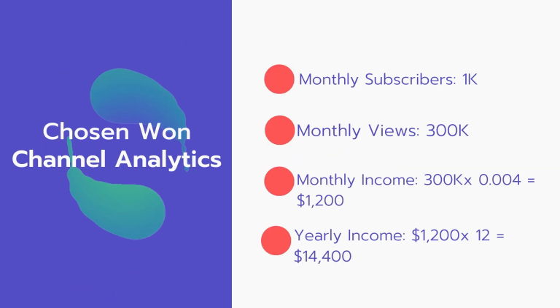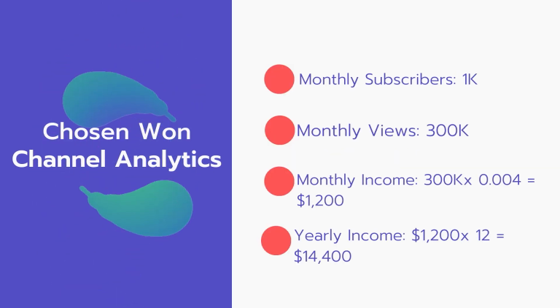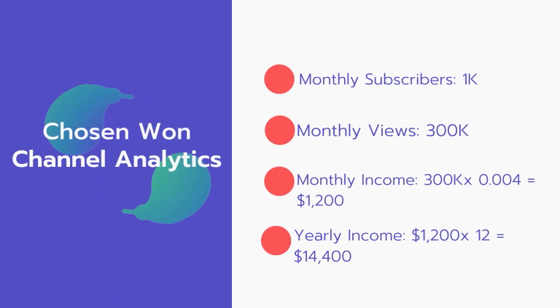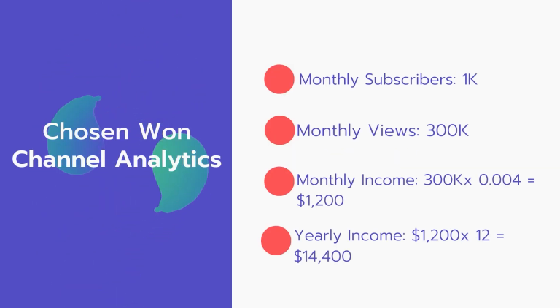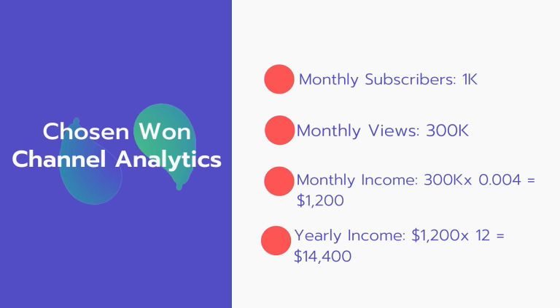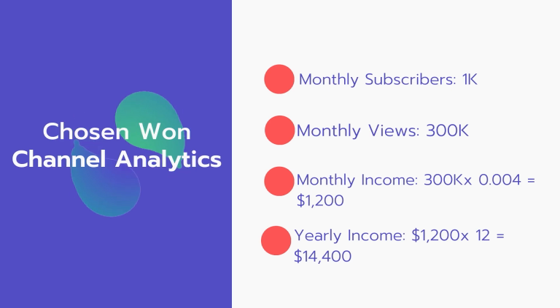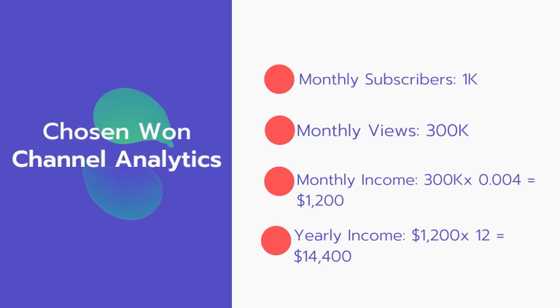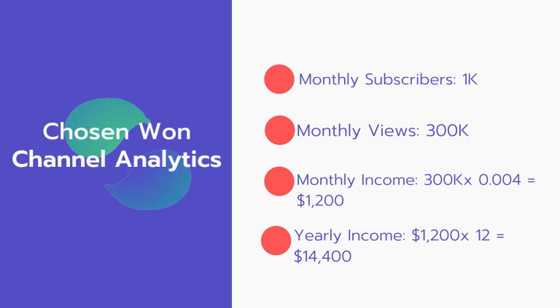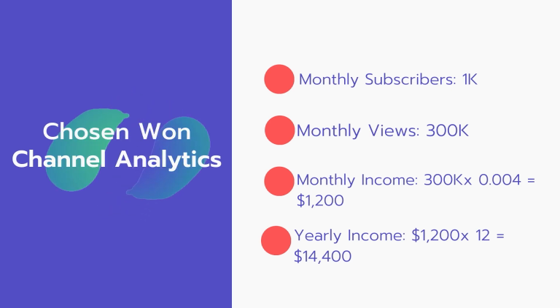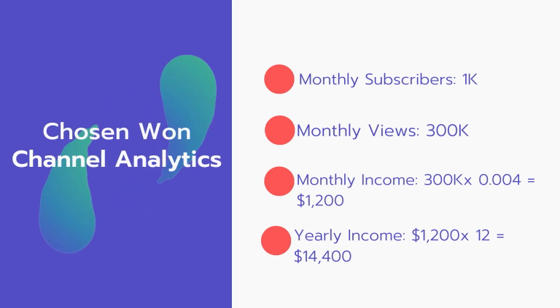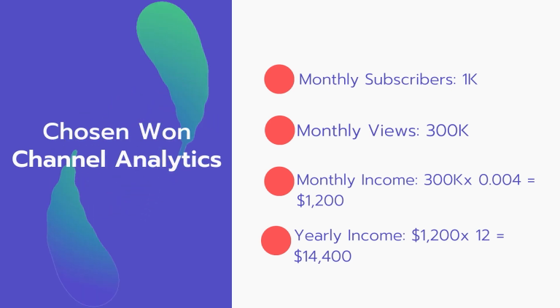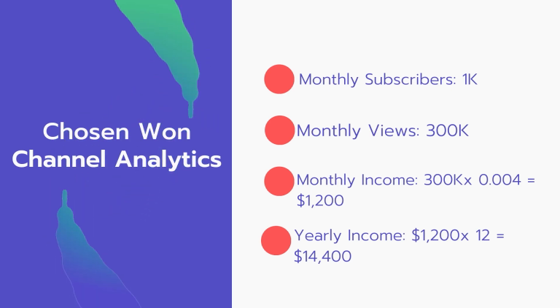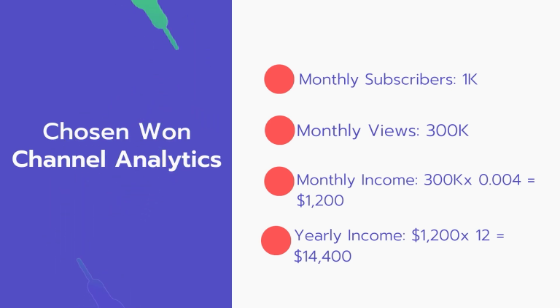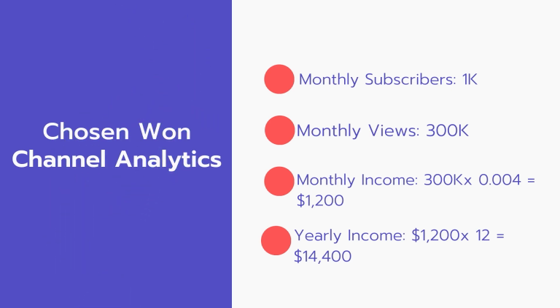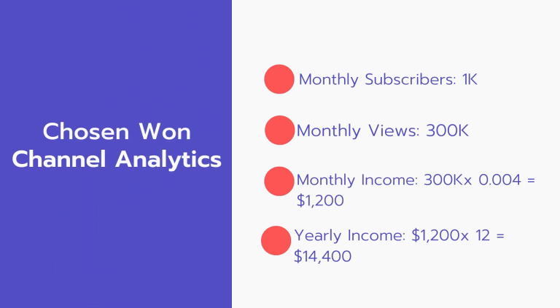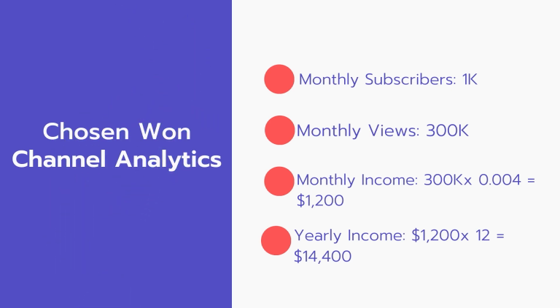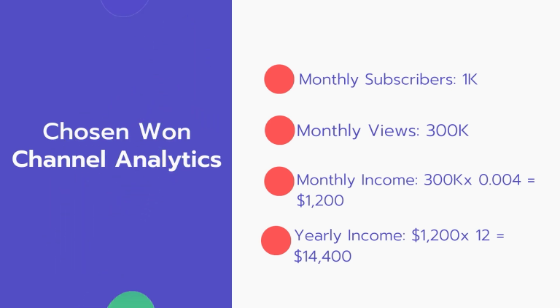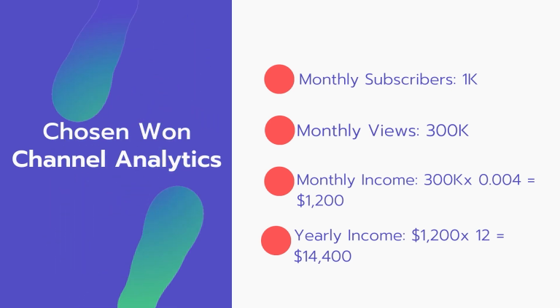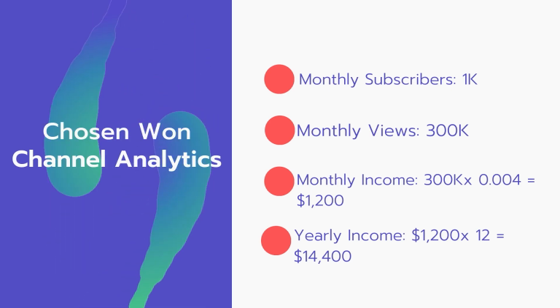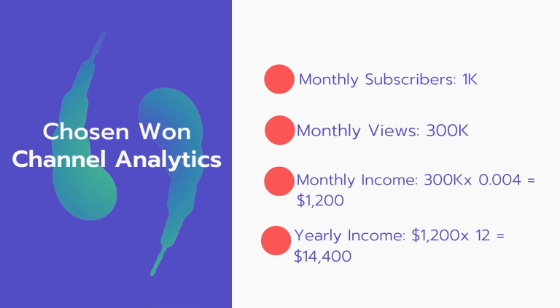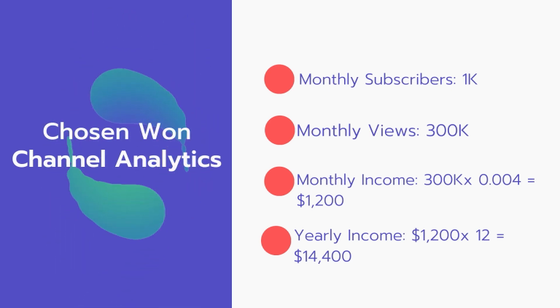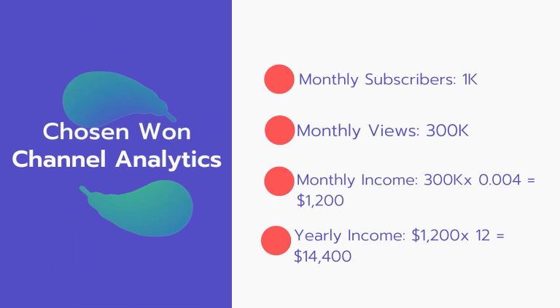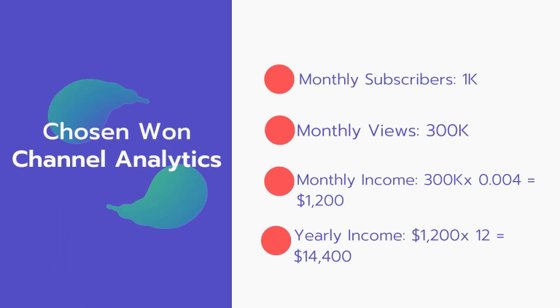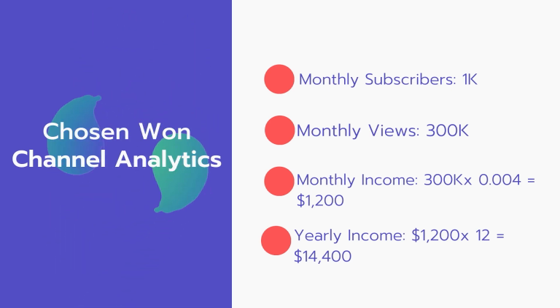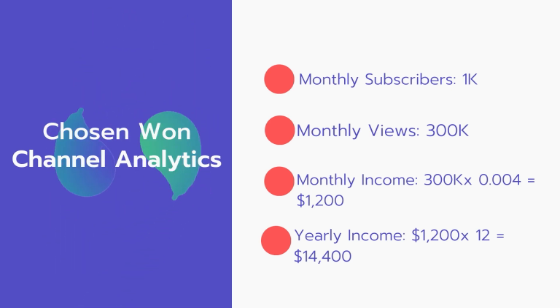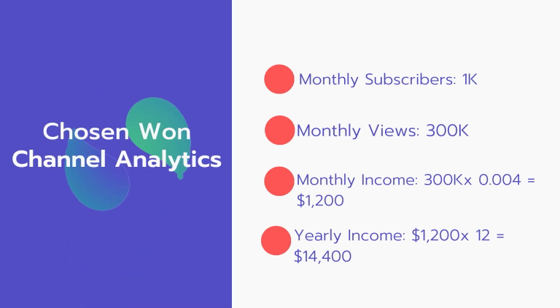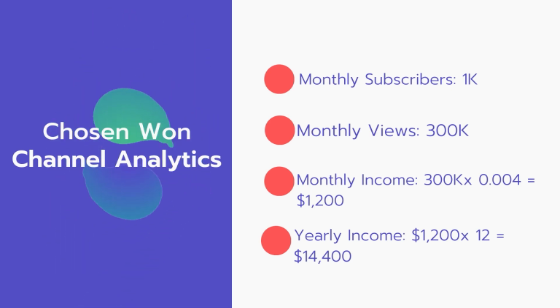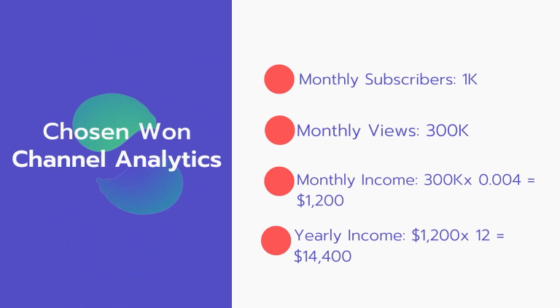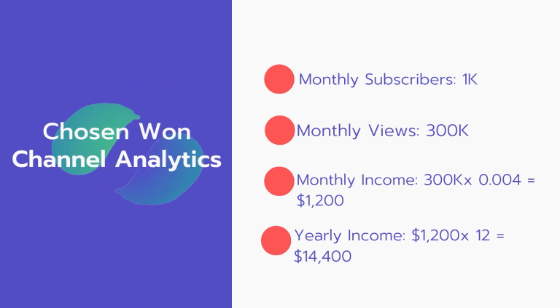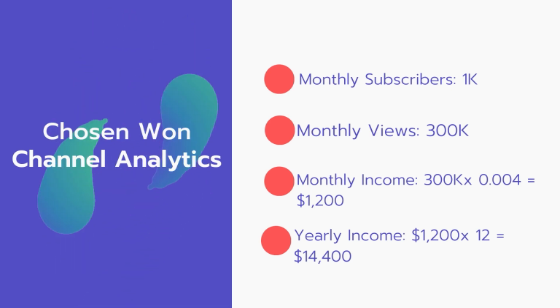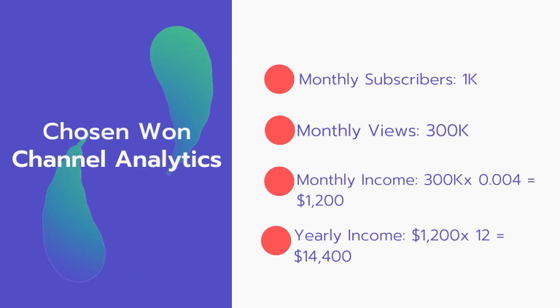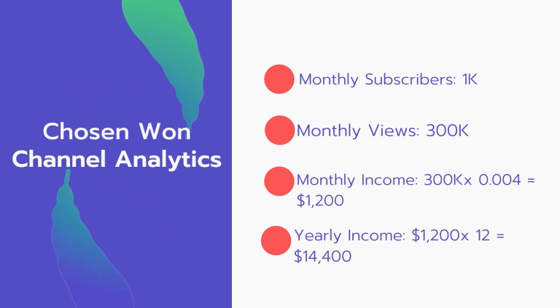For monthly subscribers, that's 1,000 subscribers every month, and monthly views of 300,000.